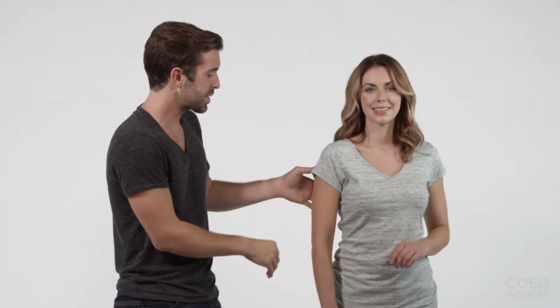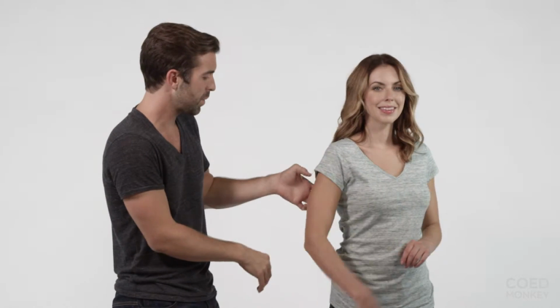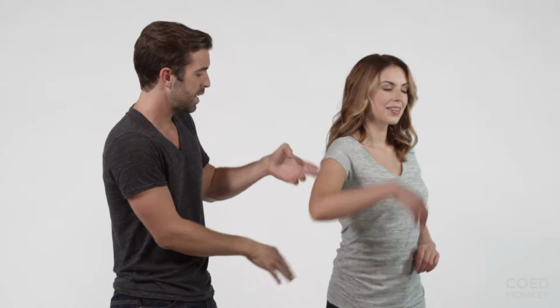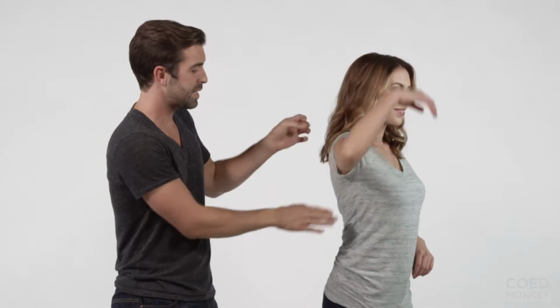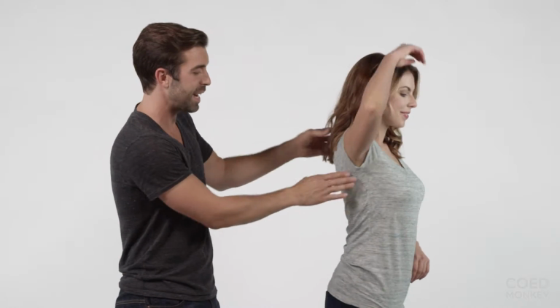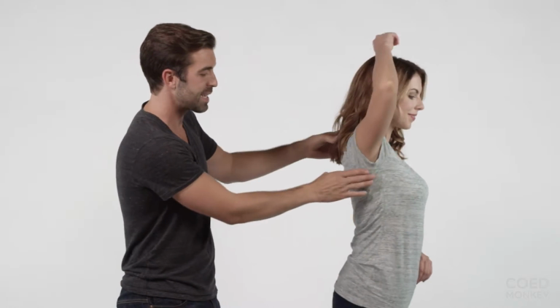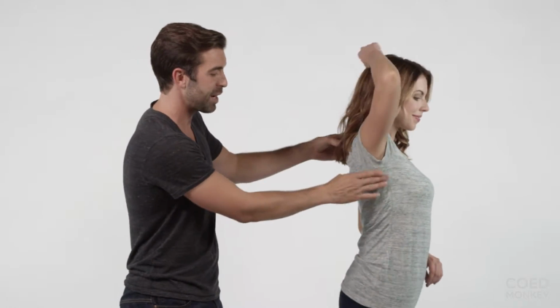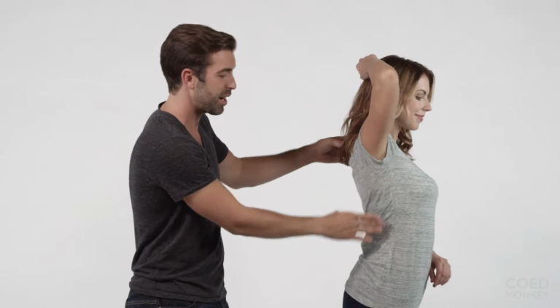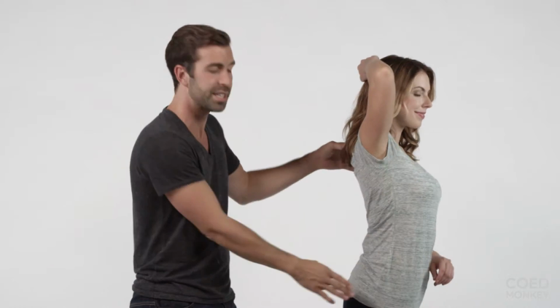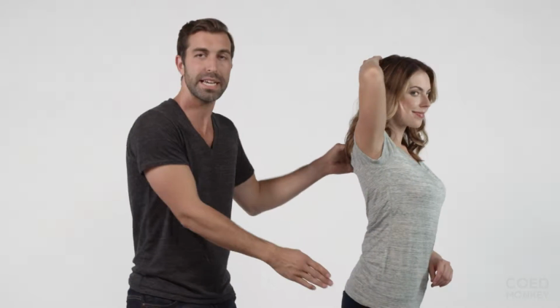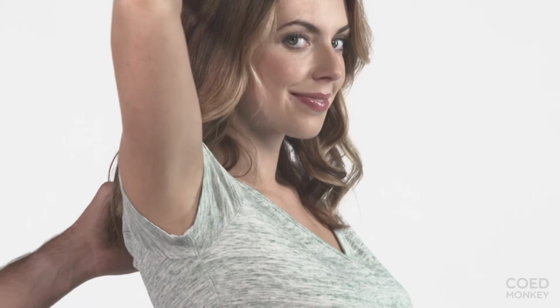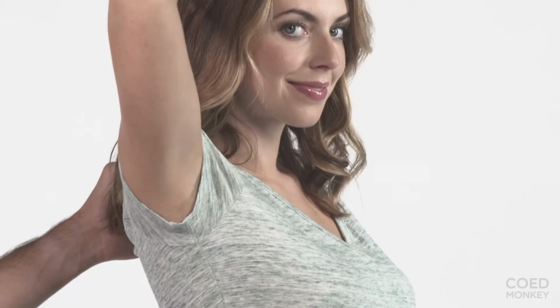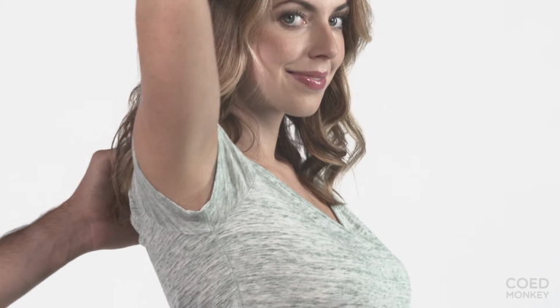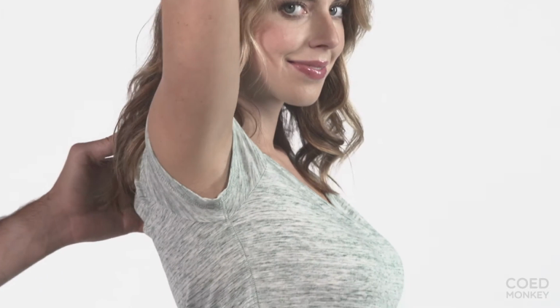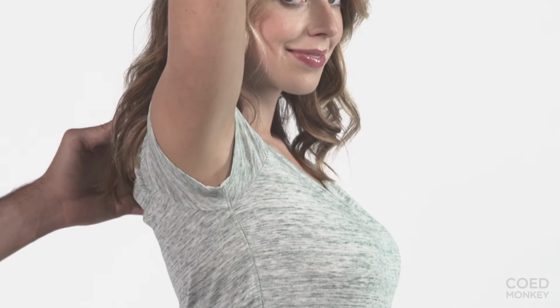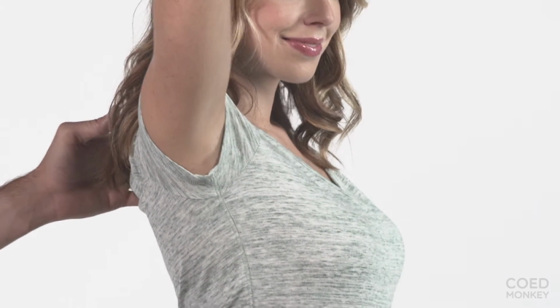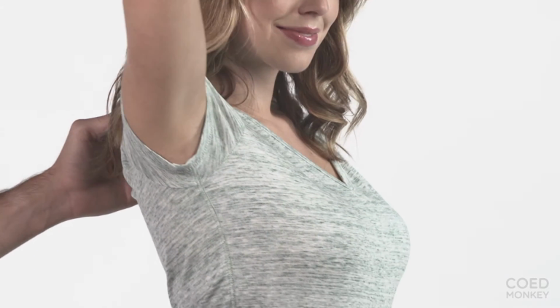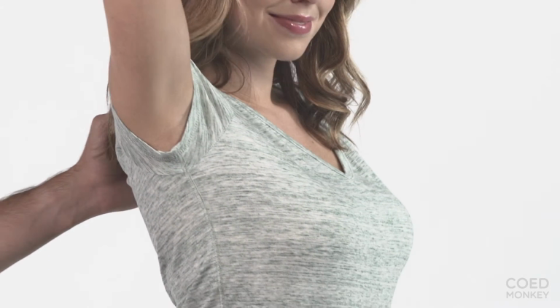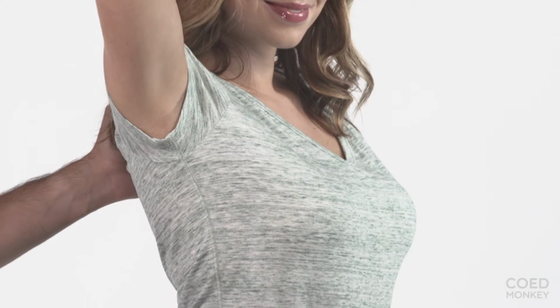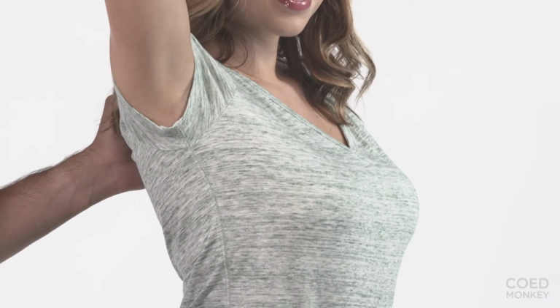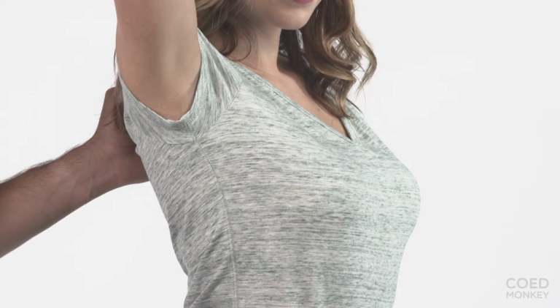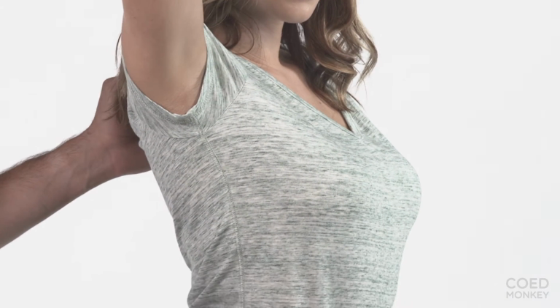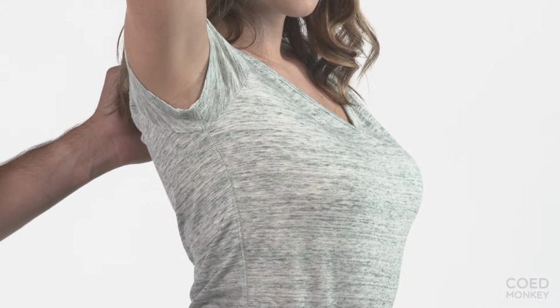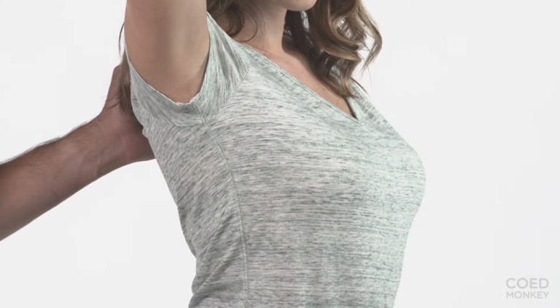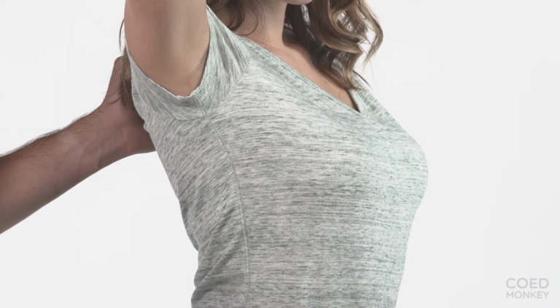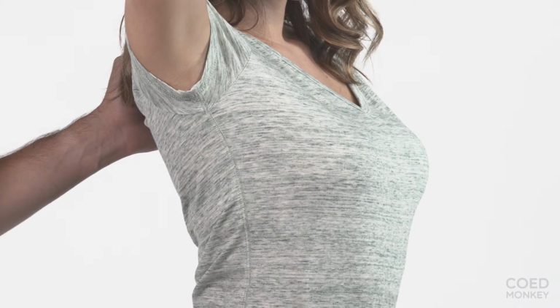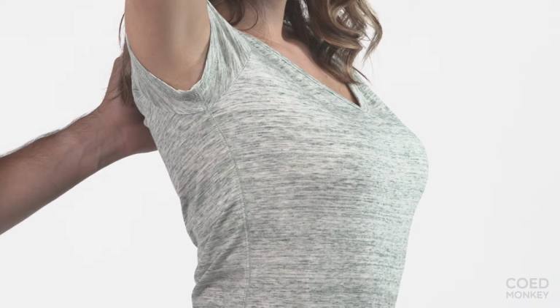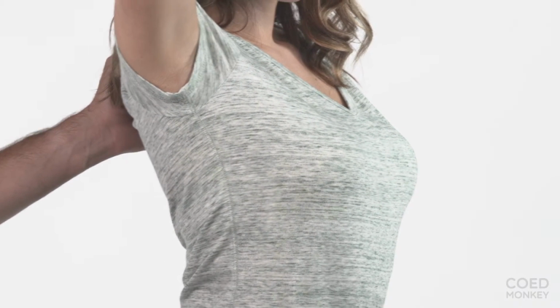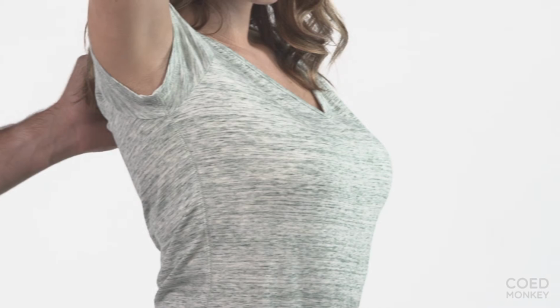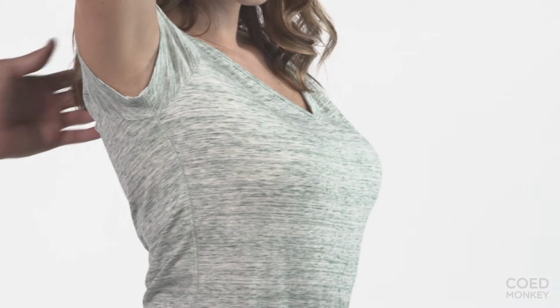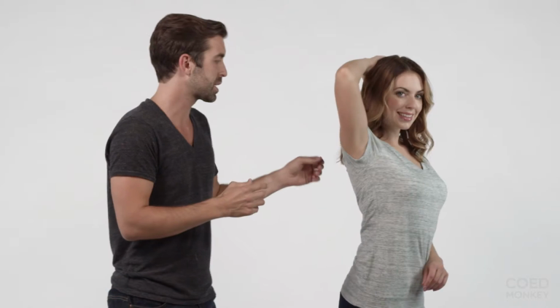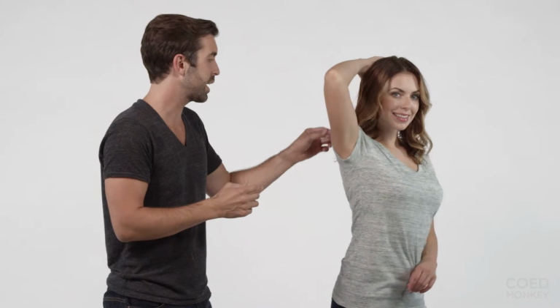The side seam here naturally complements curves. It's going to naturally fit tailored — it's not going to be baggy, which is great.